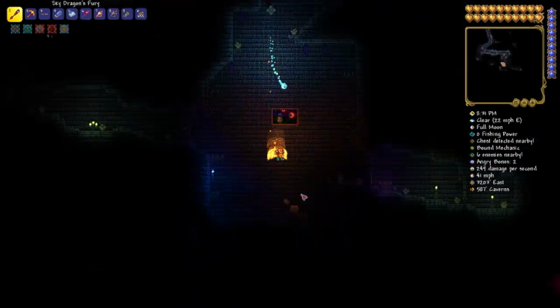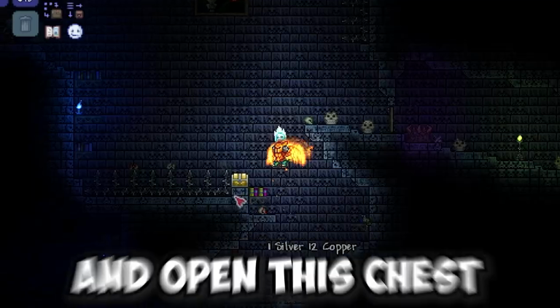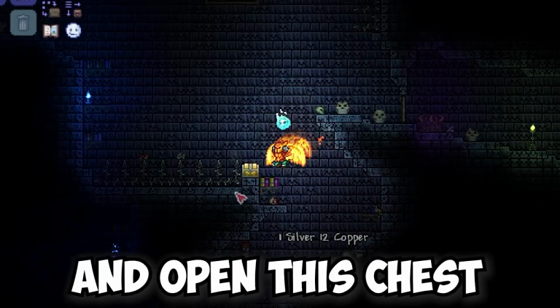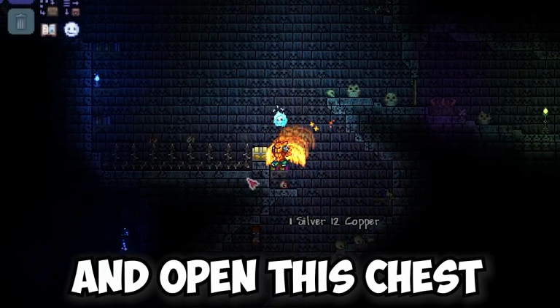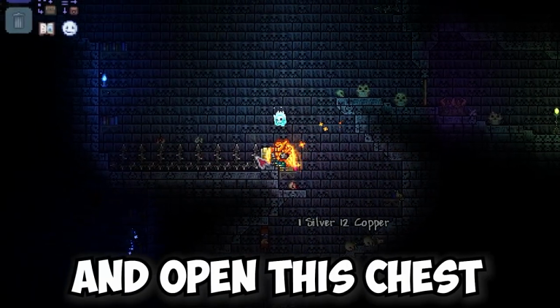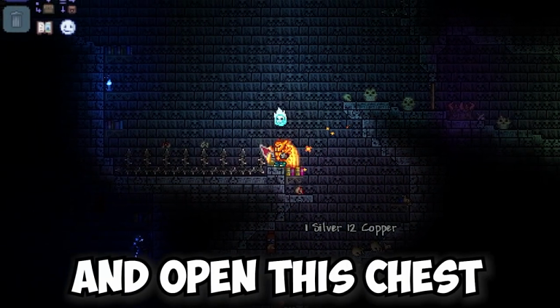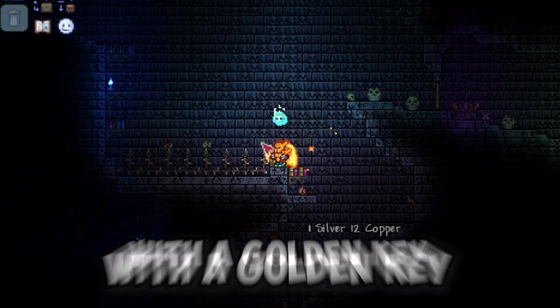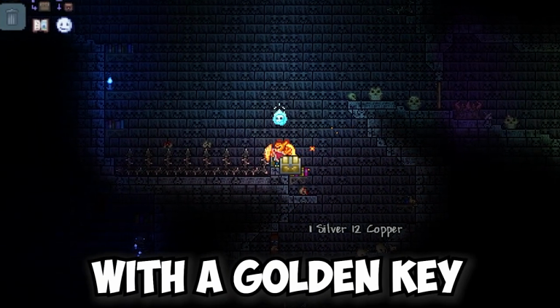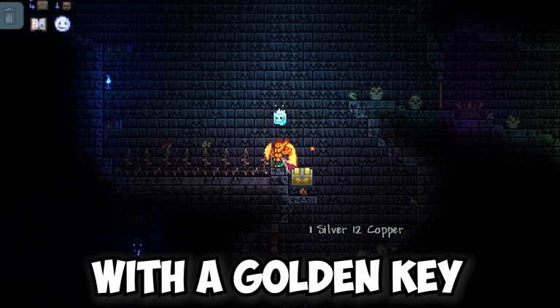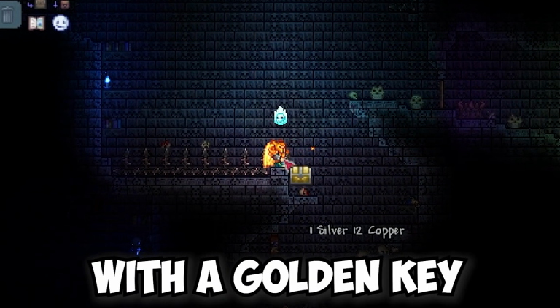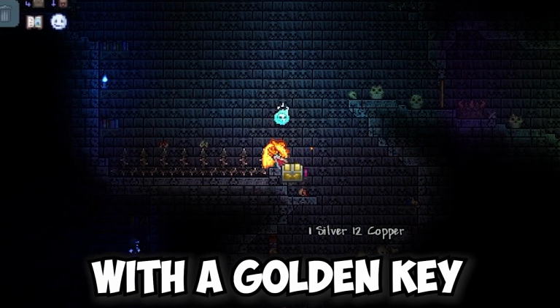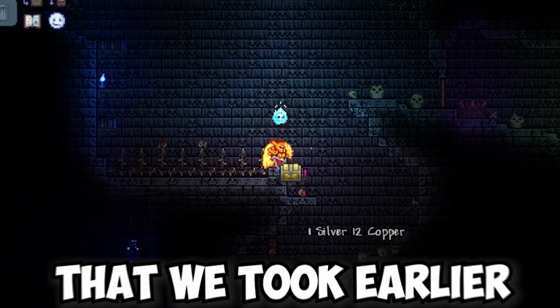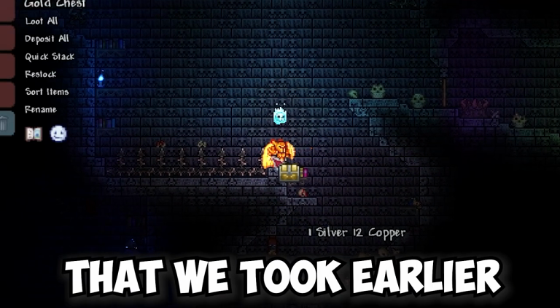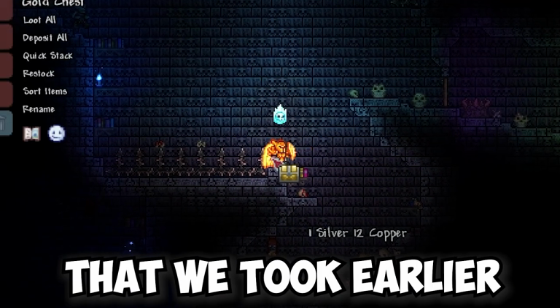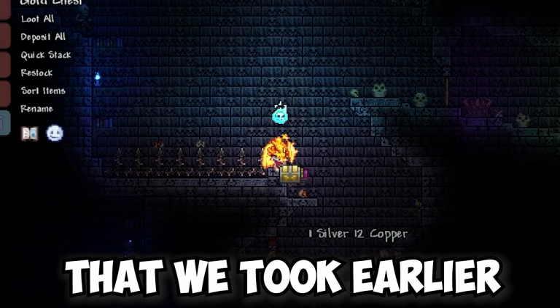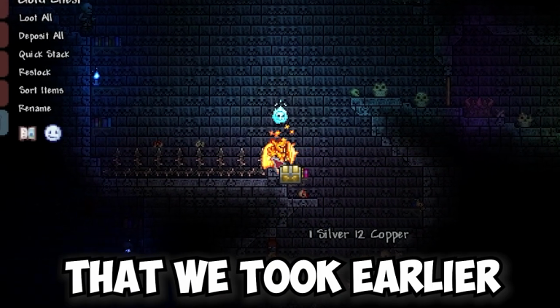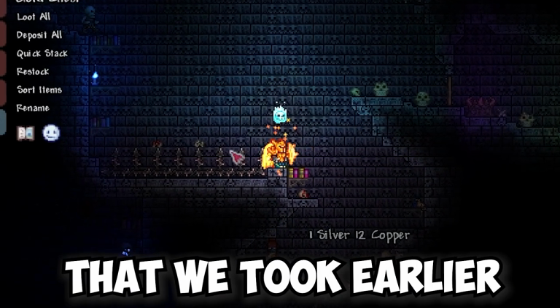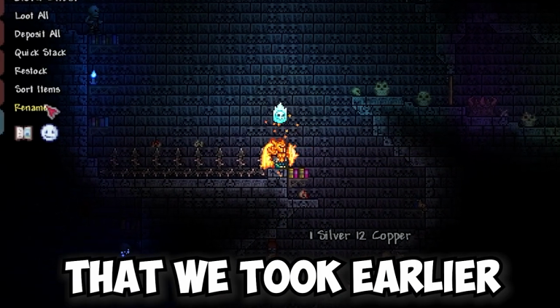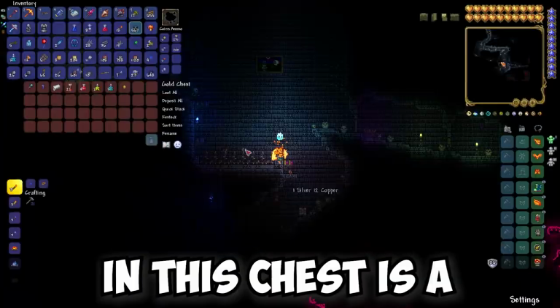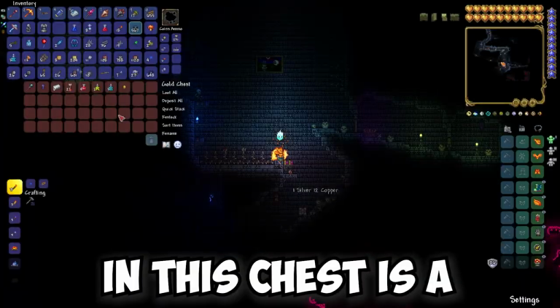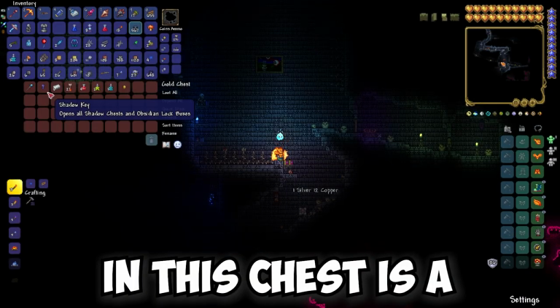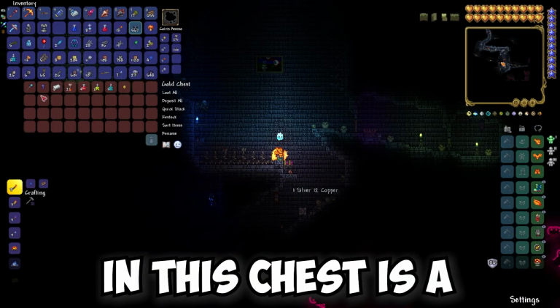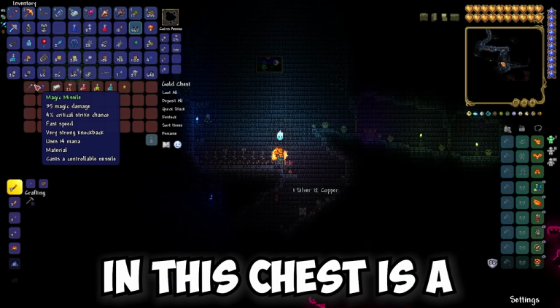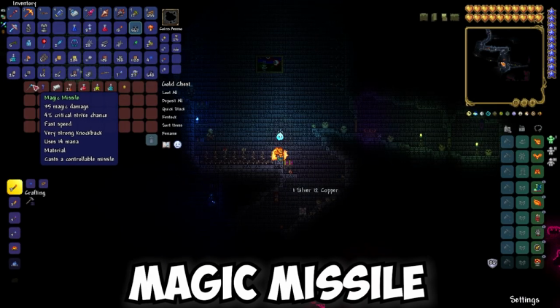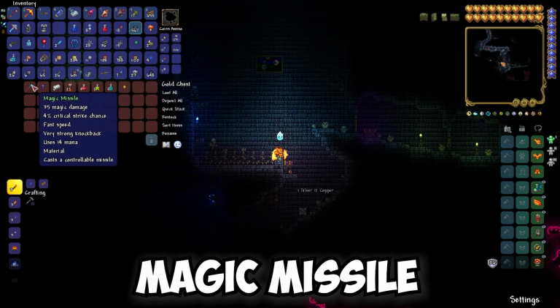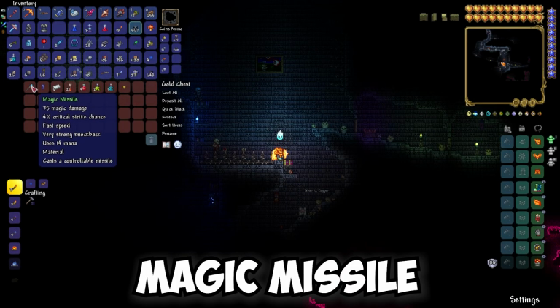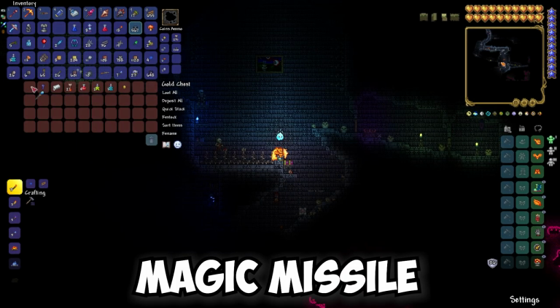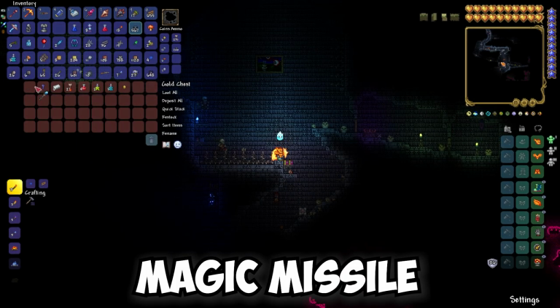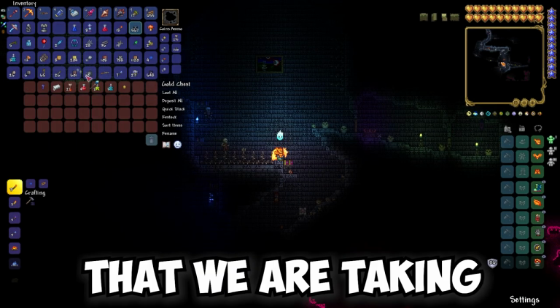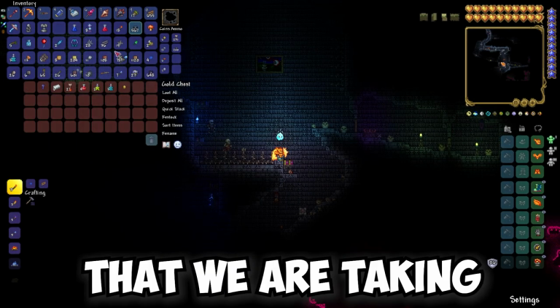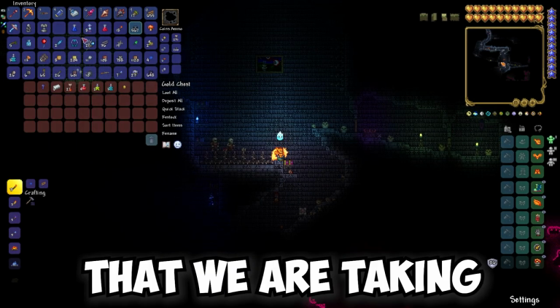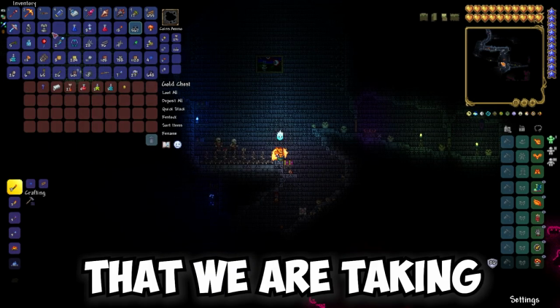Open this chest with the golden key that we took earlier. In this chest is the Magic Missile, which we are taking.